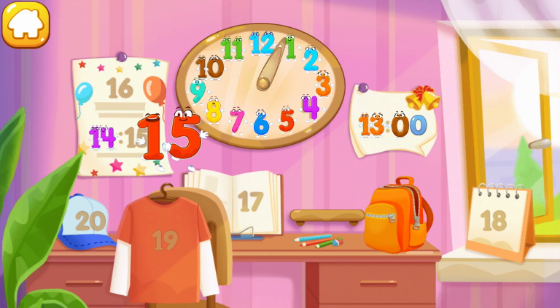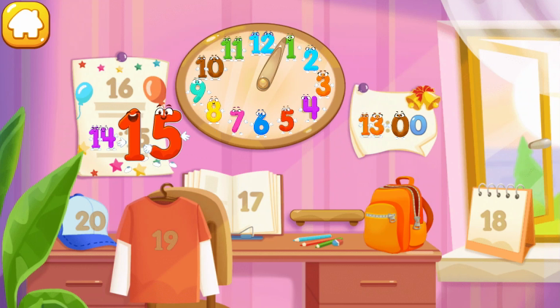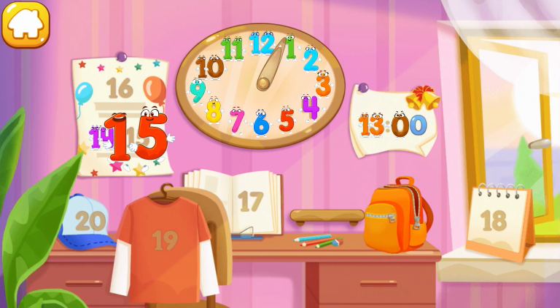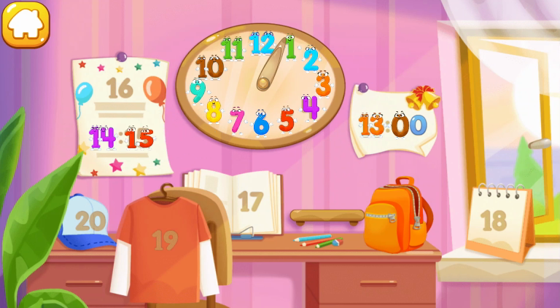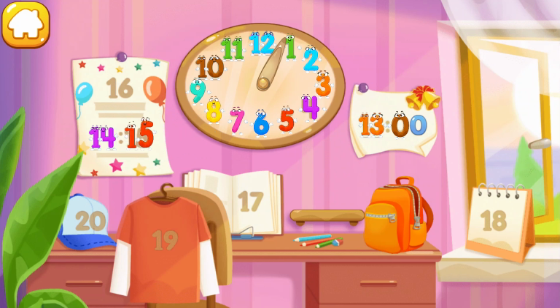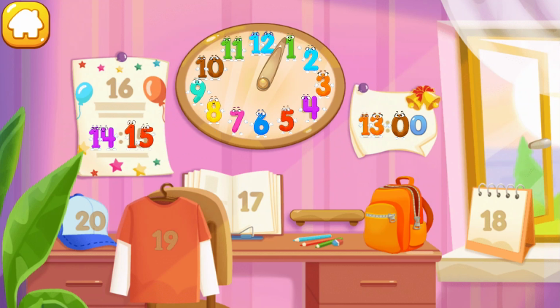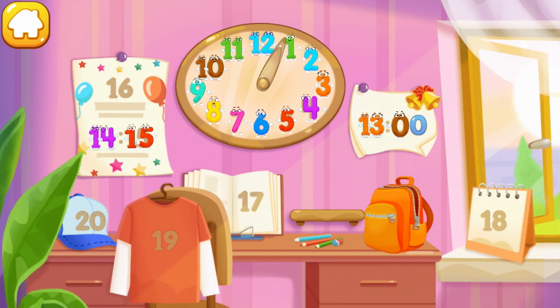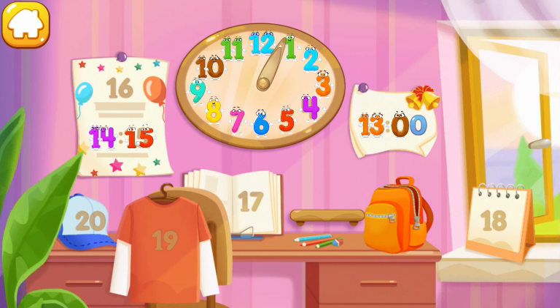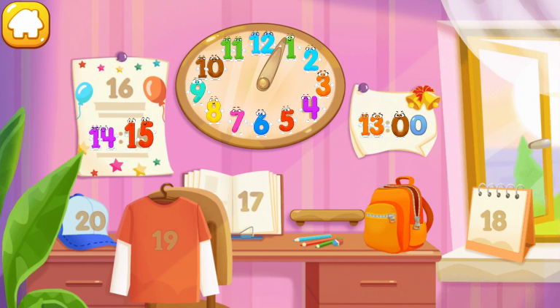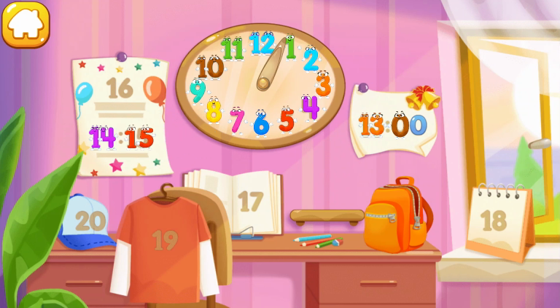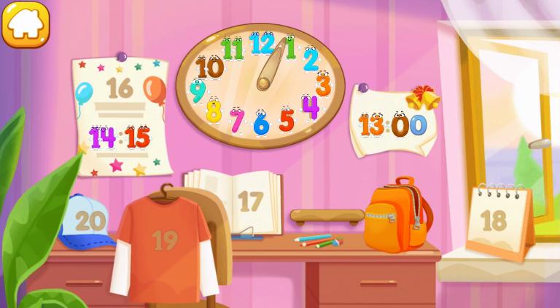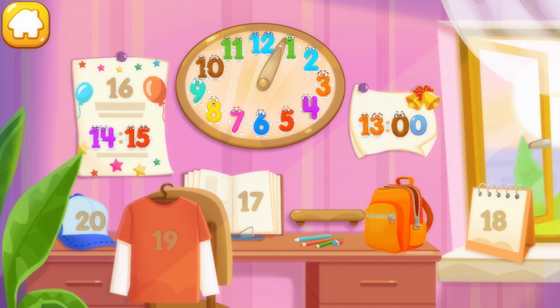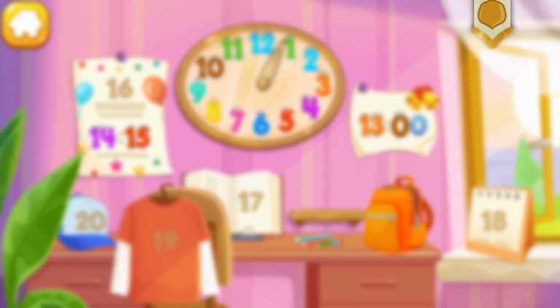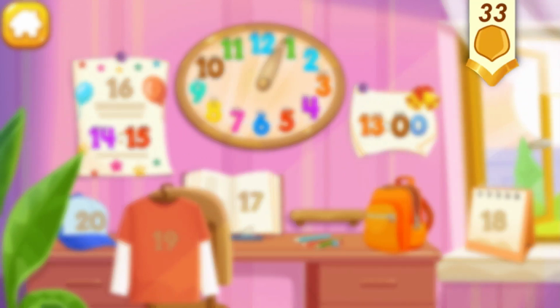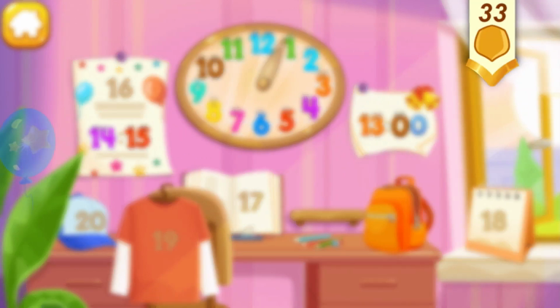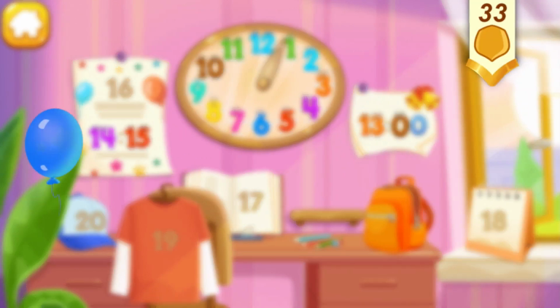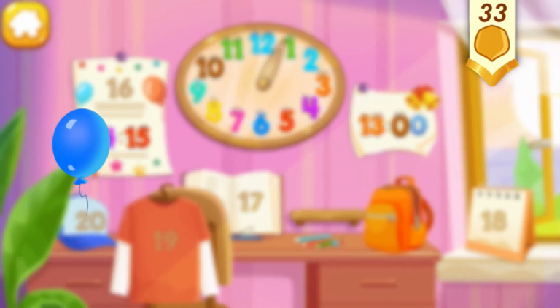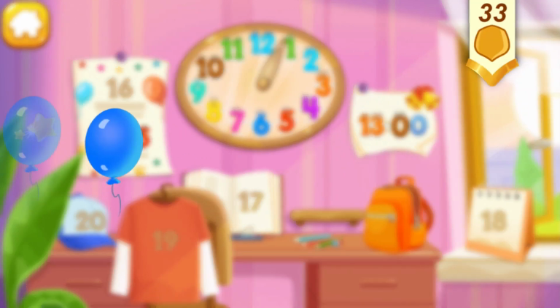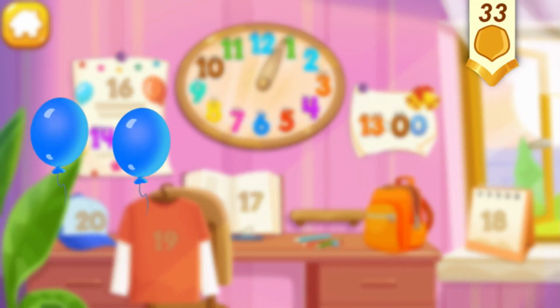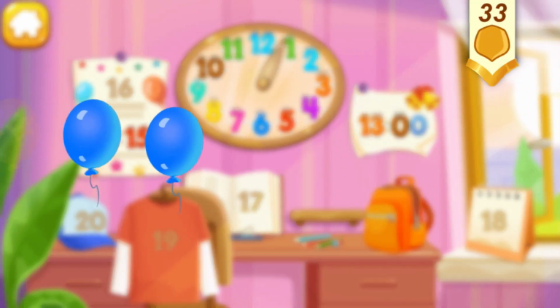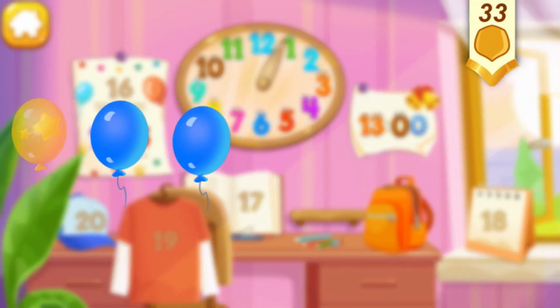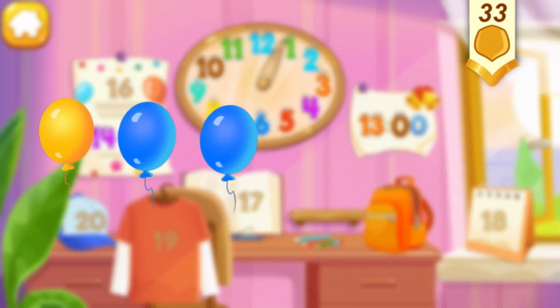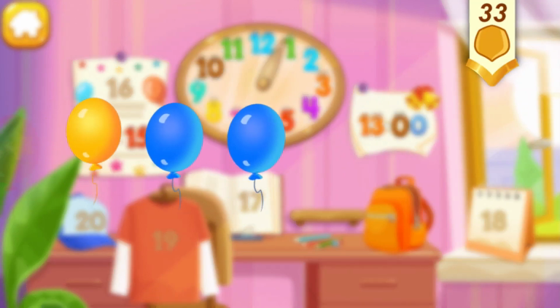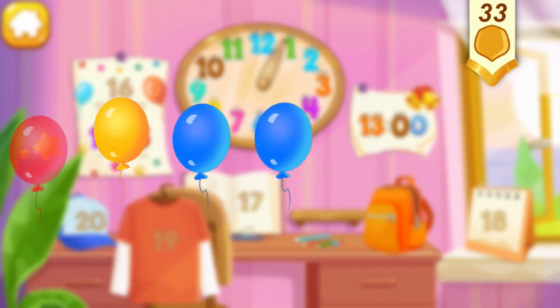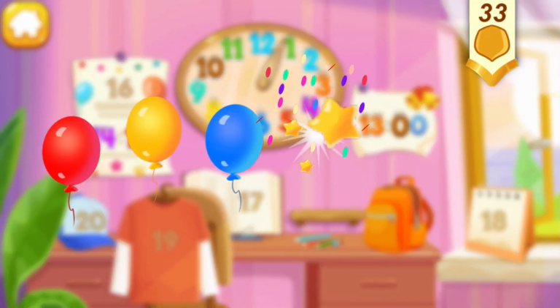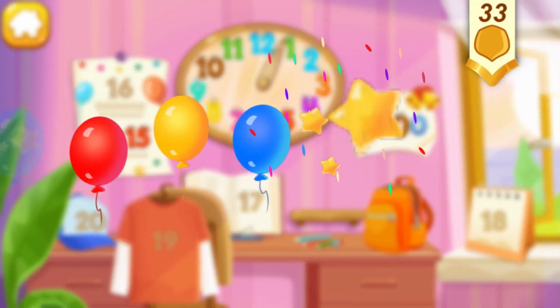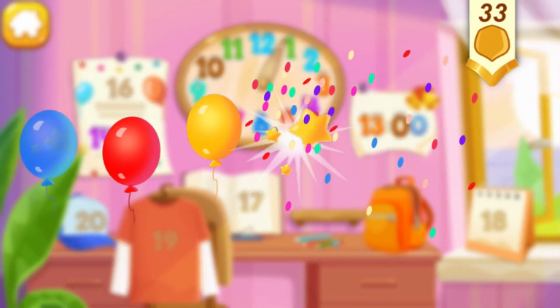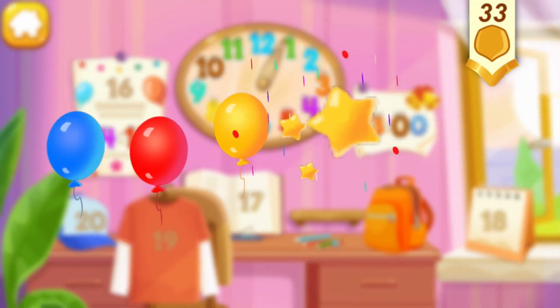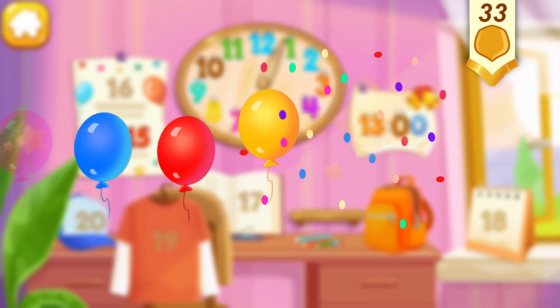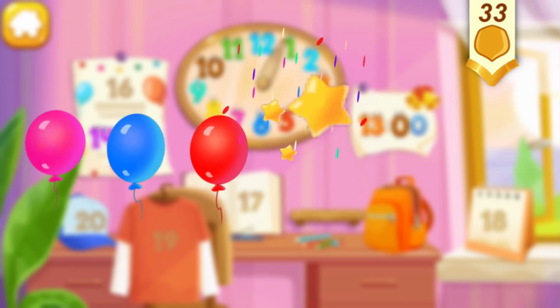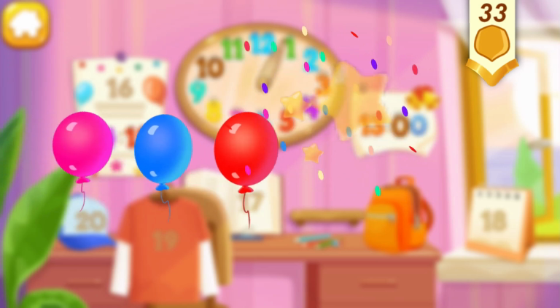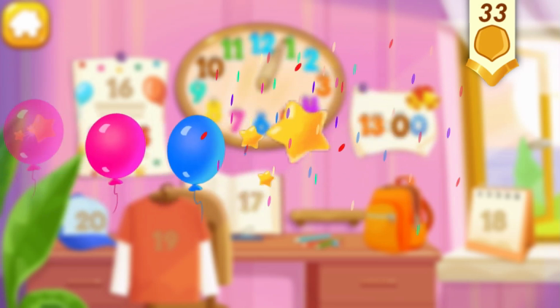Put the number 15 in its place. Great! Wait — the number 16. Same, same. You...